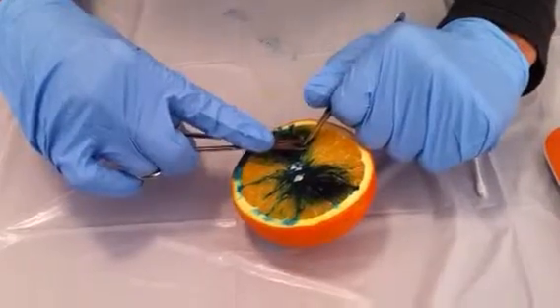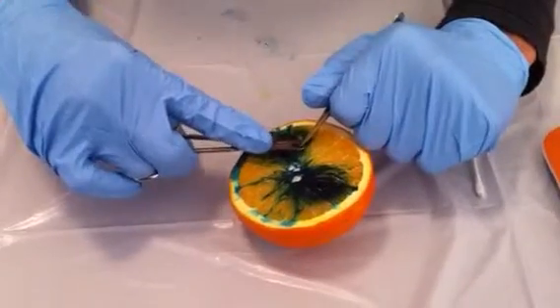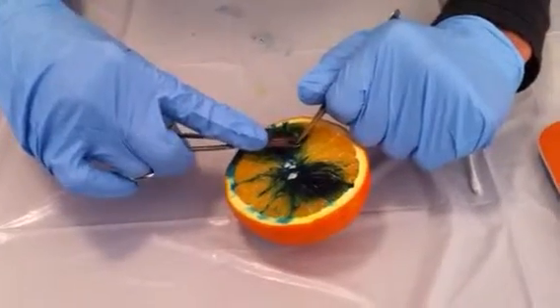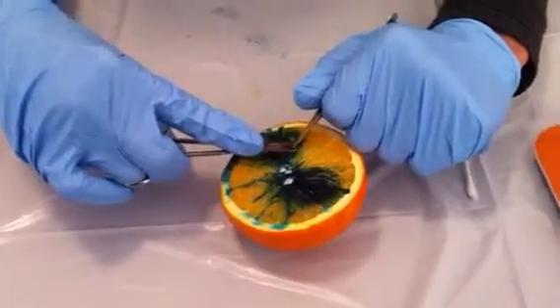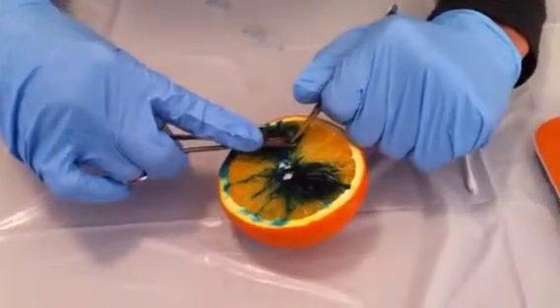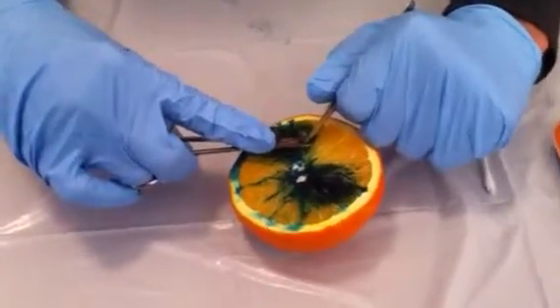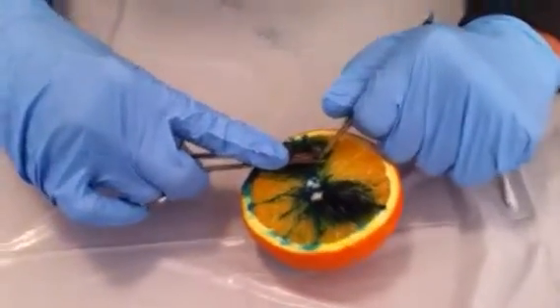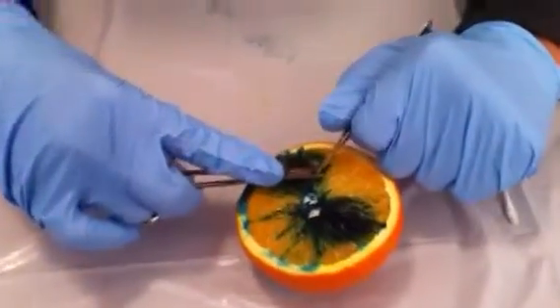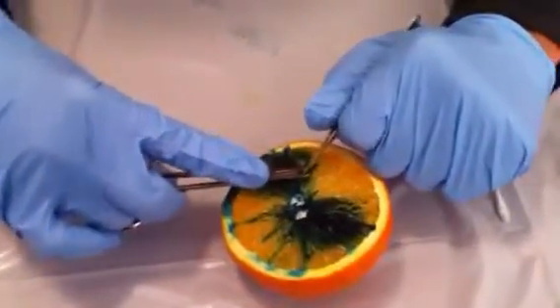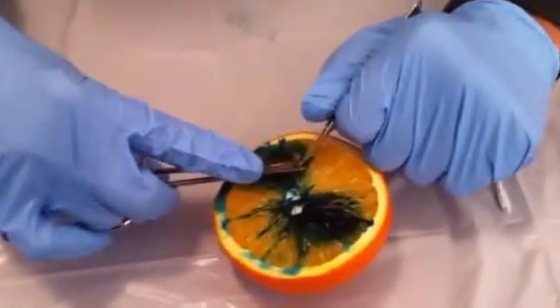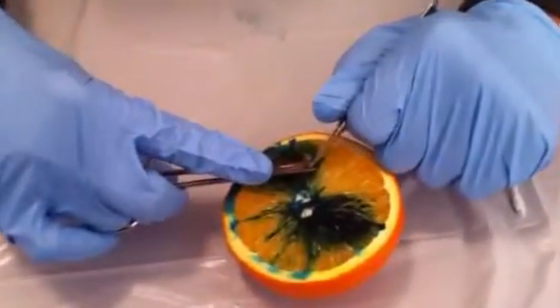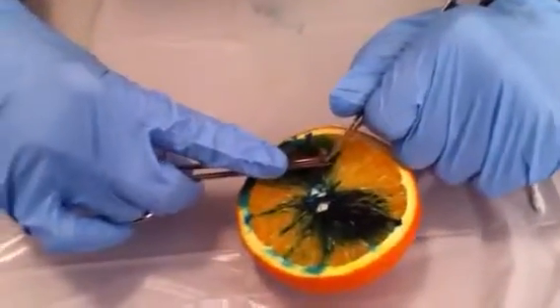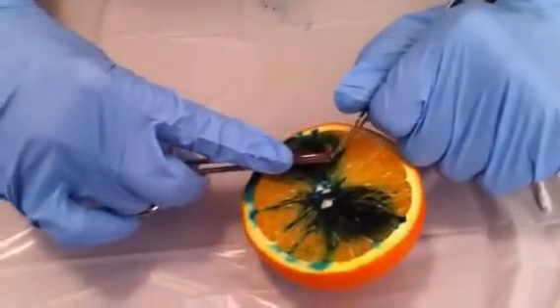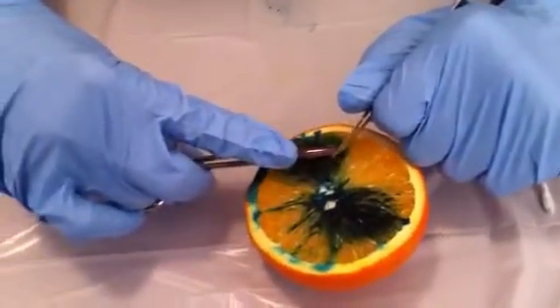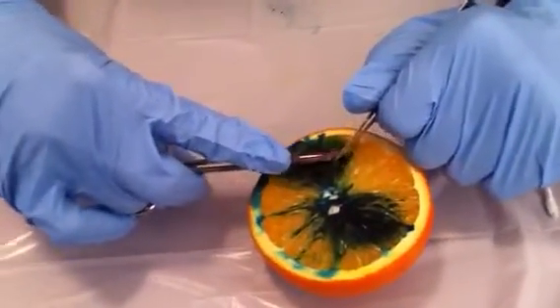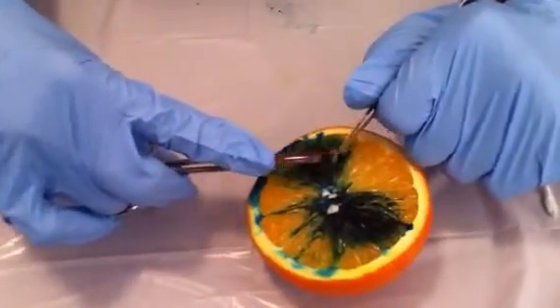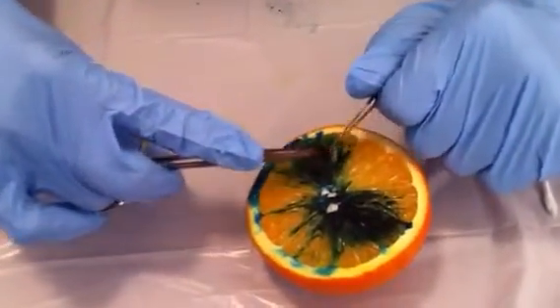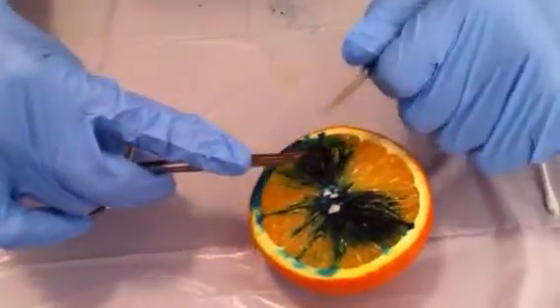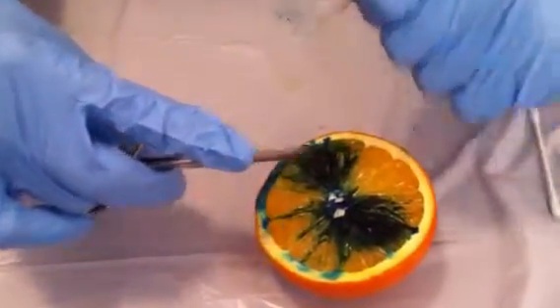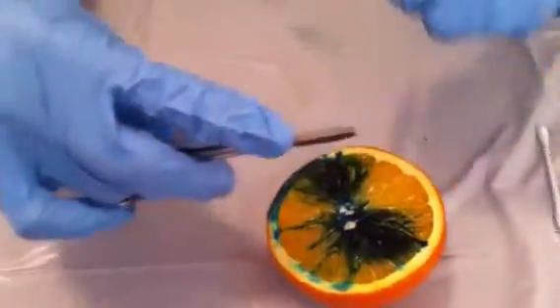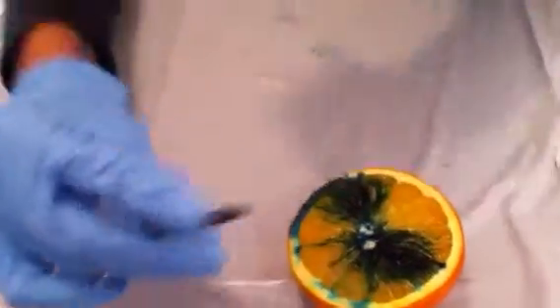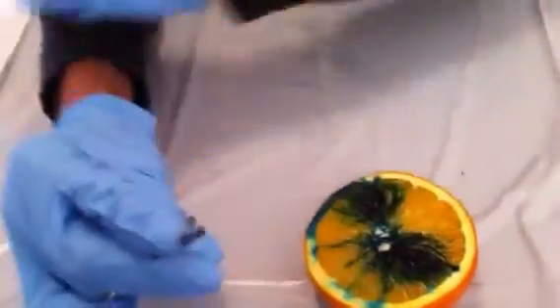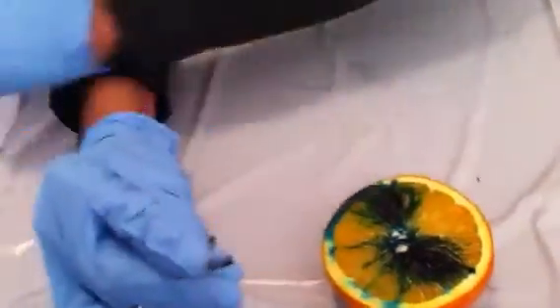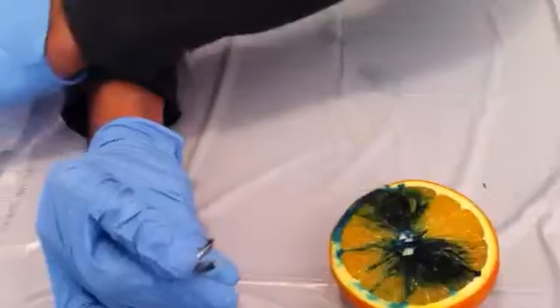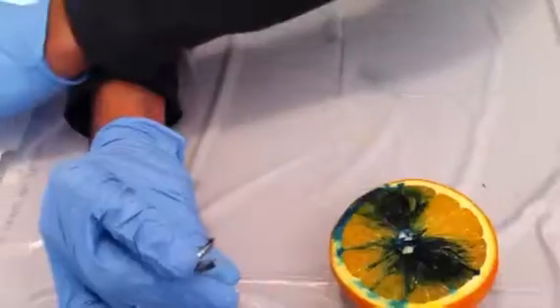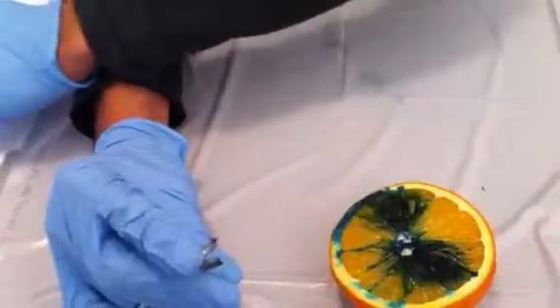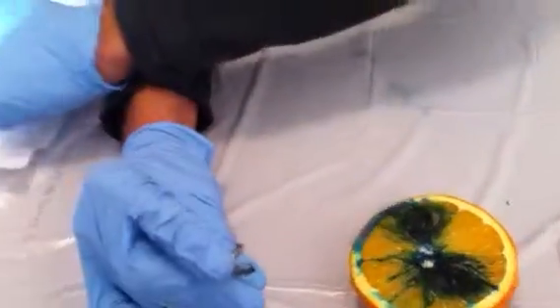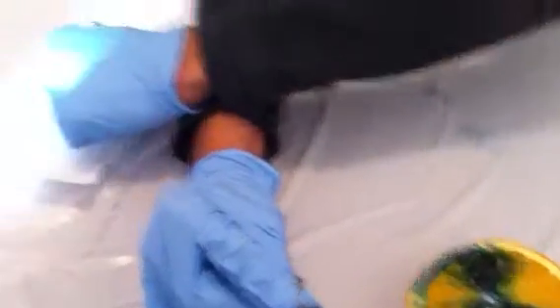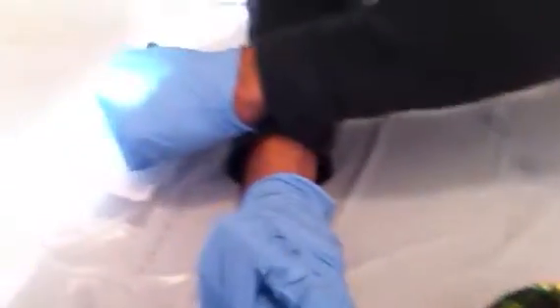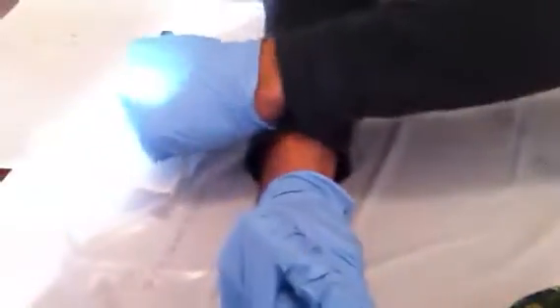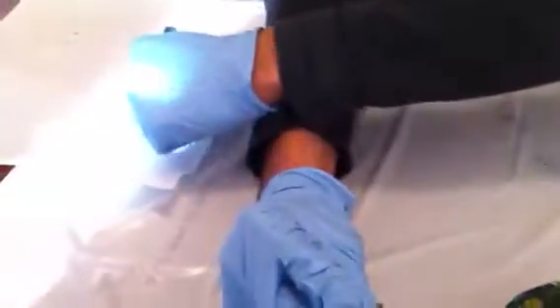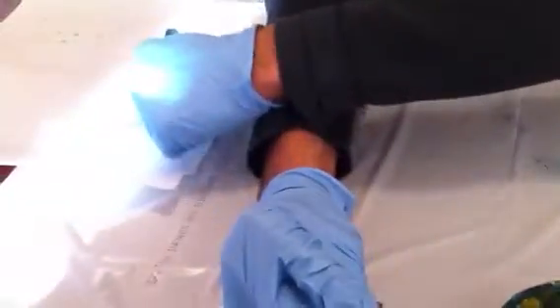I keep the scissor in the upright position. I cut the flap and there you go.